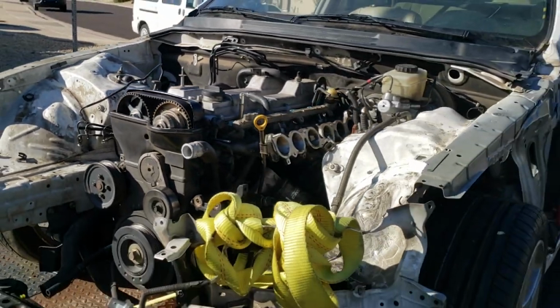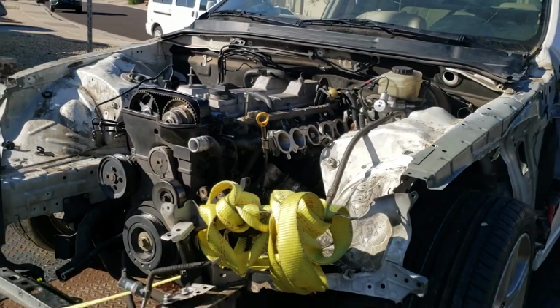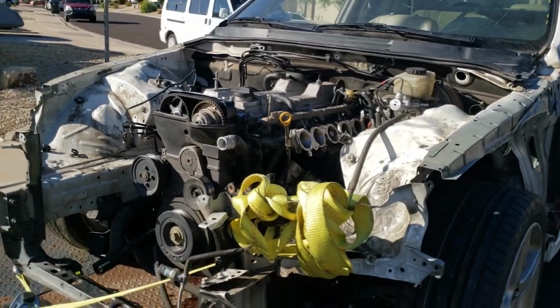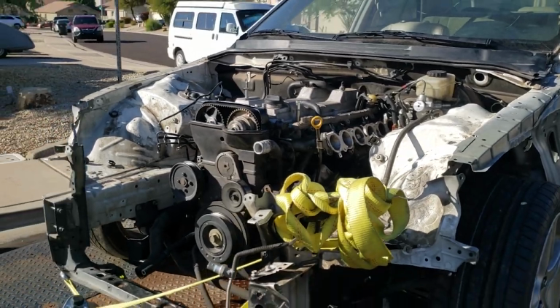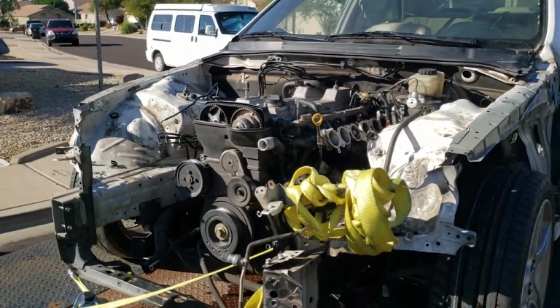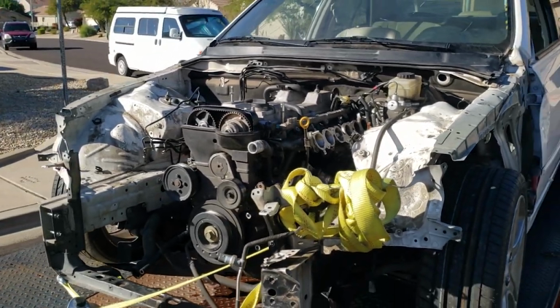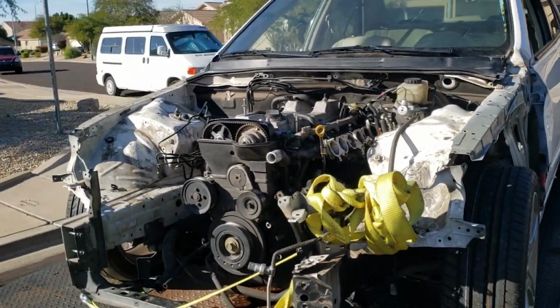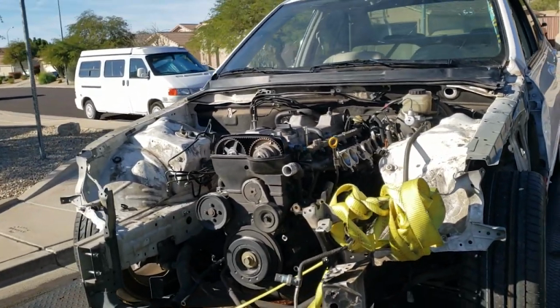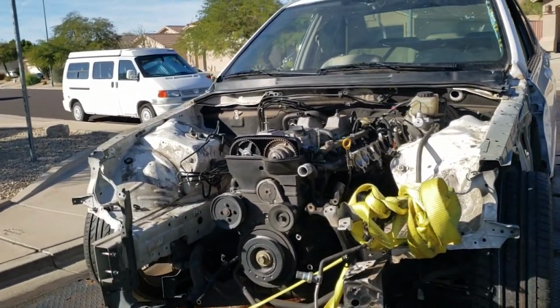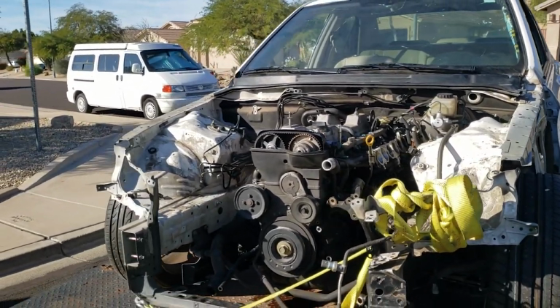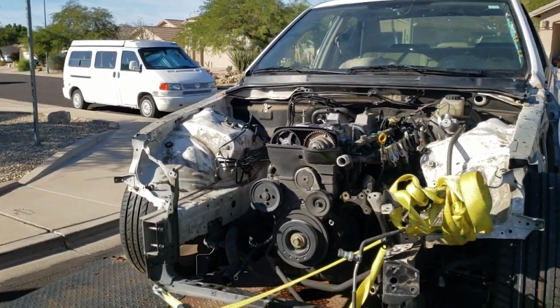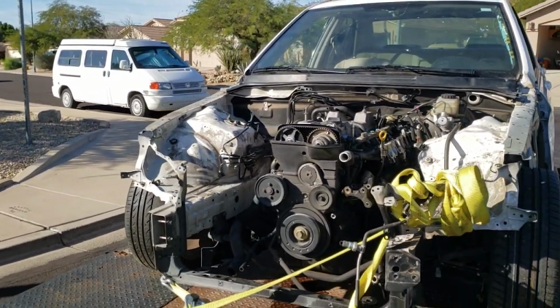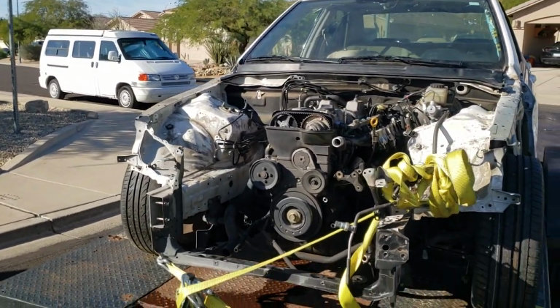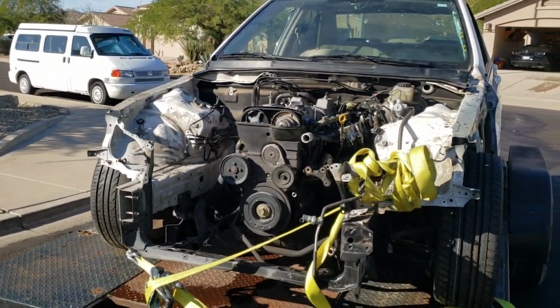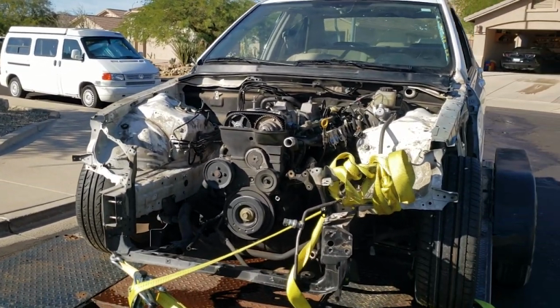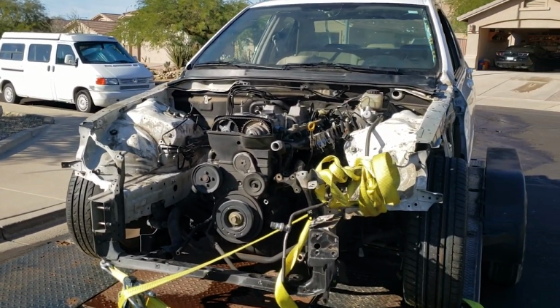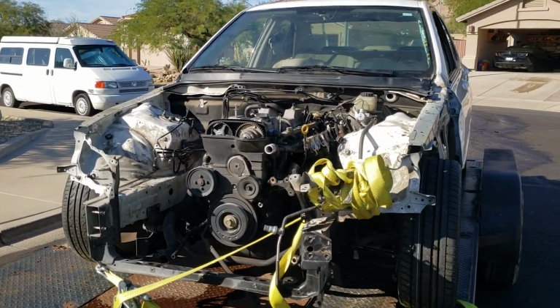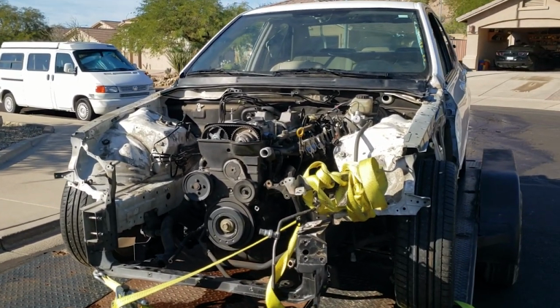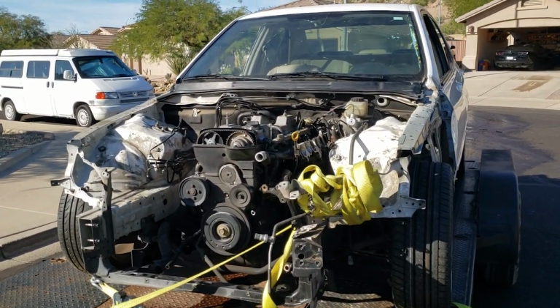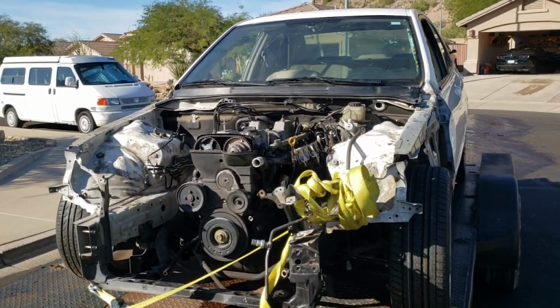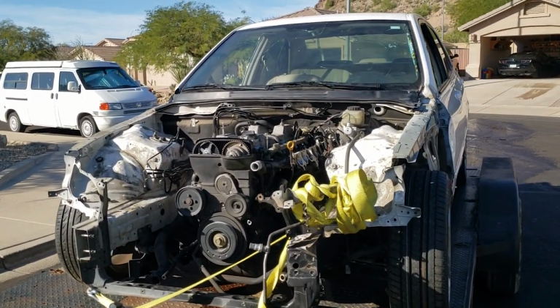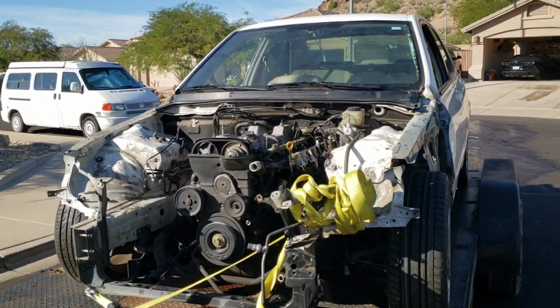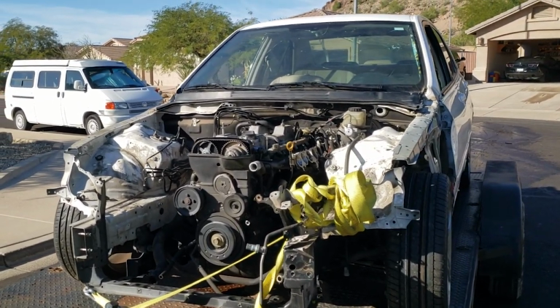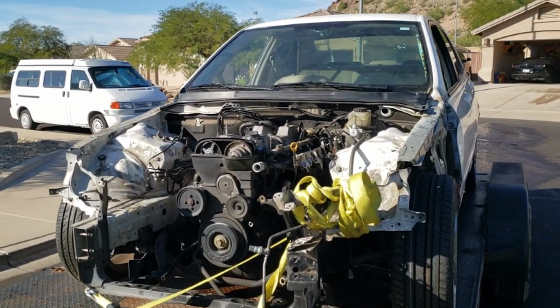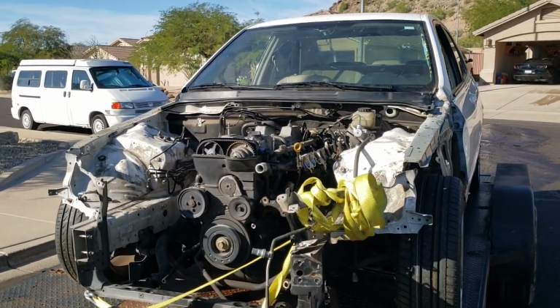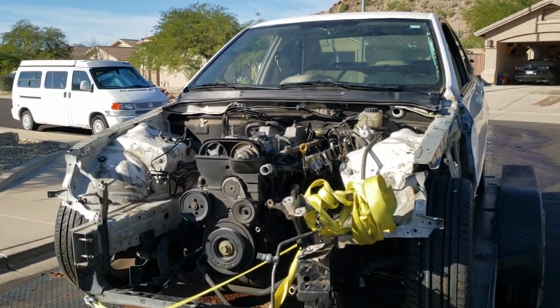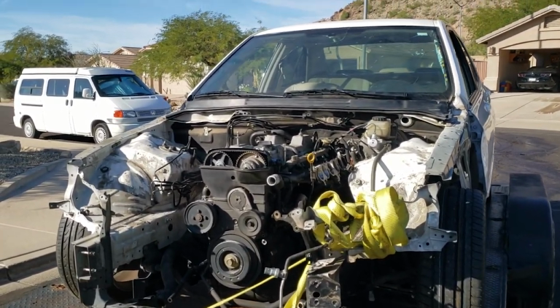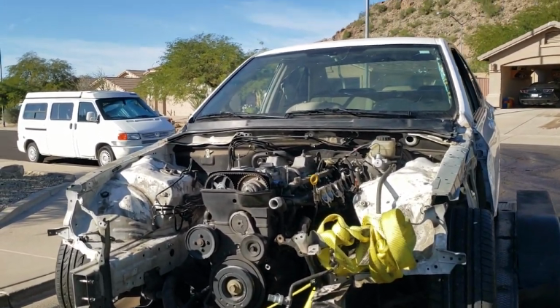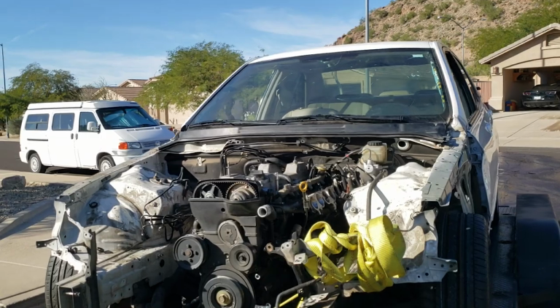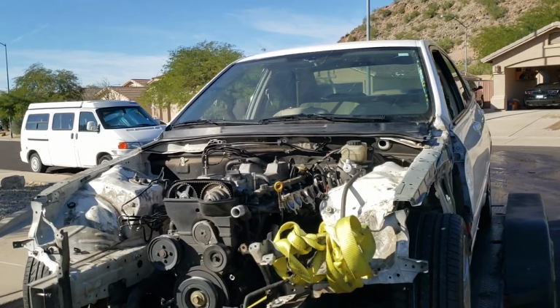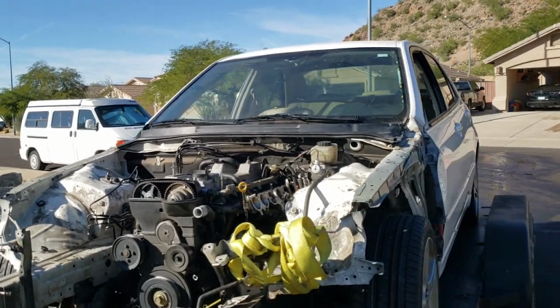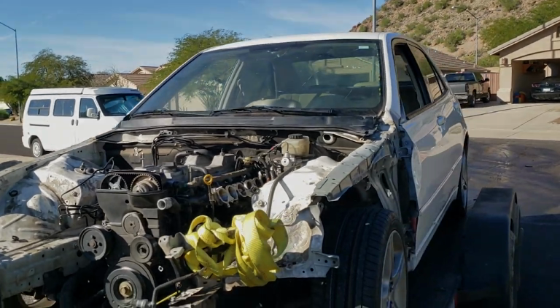I might use this head and build it, put it on the turbo car — we'll see. Maybe I'll sell it. Let me know if you want parts — we're not using anything stock here.